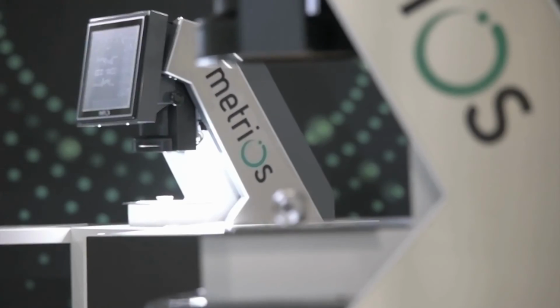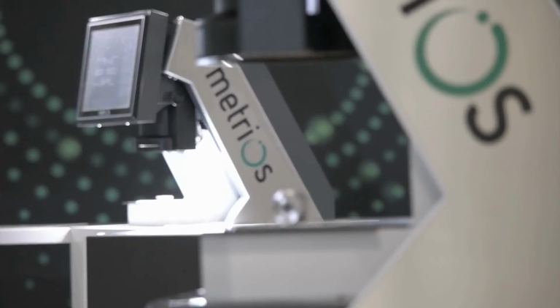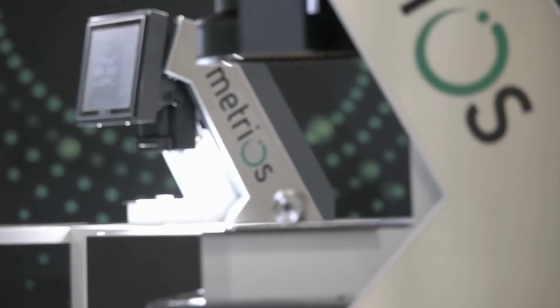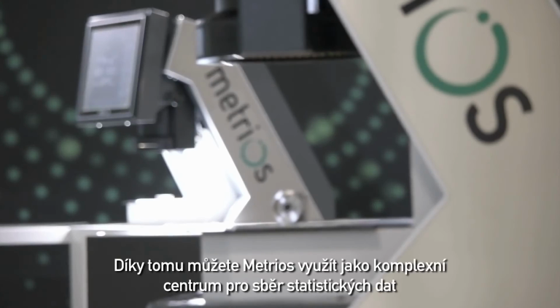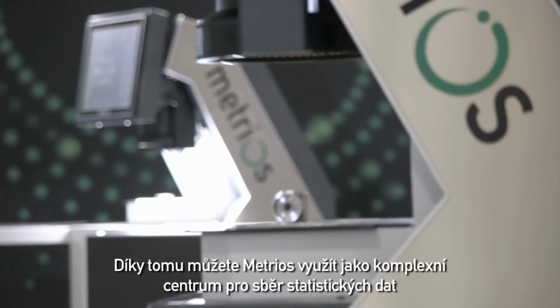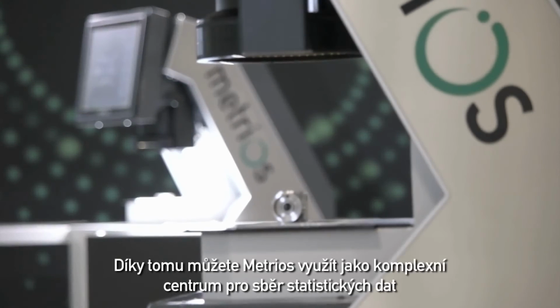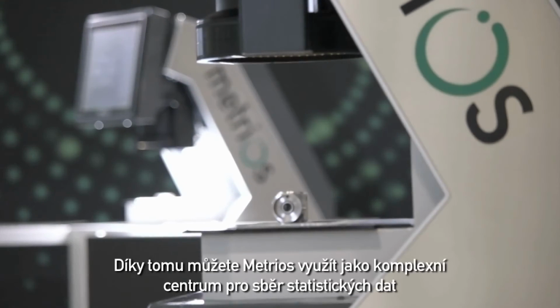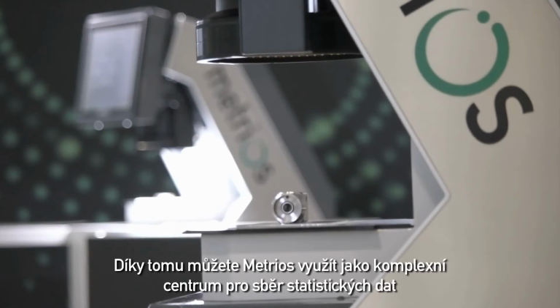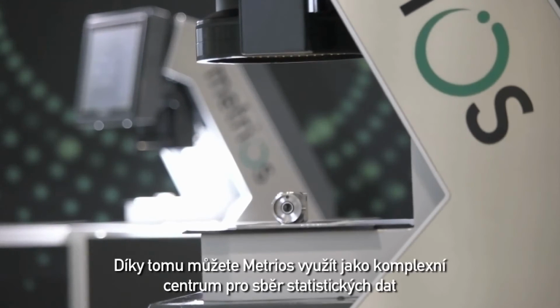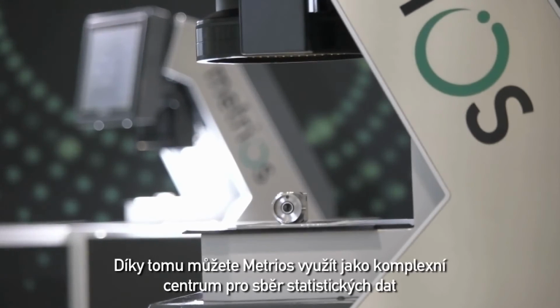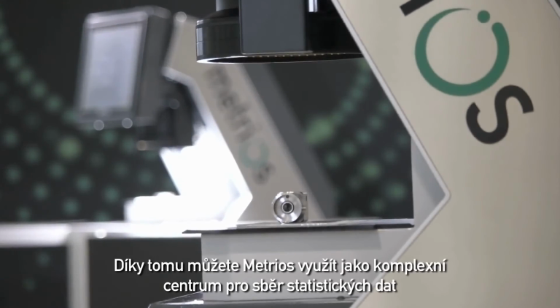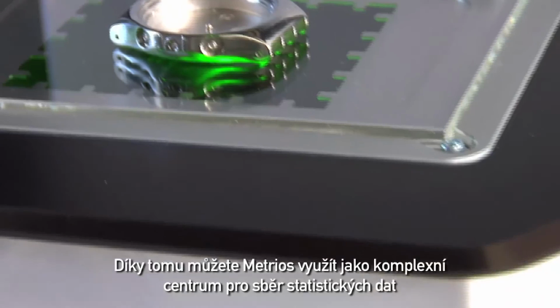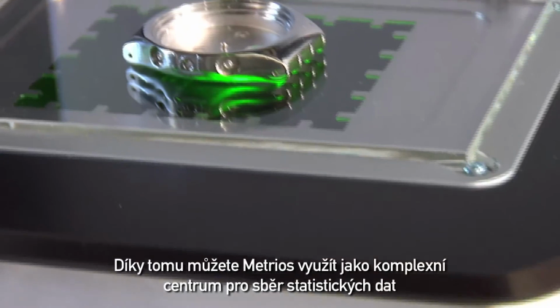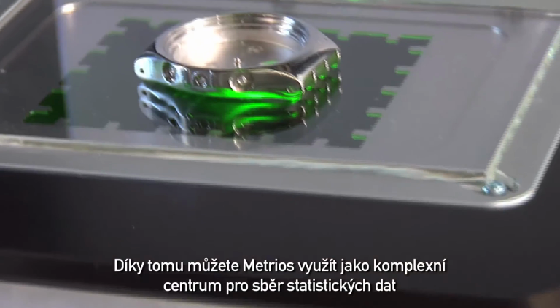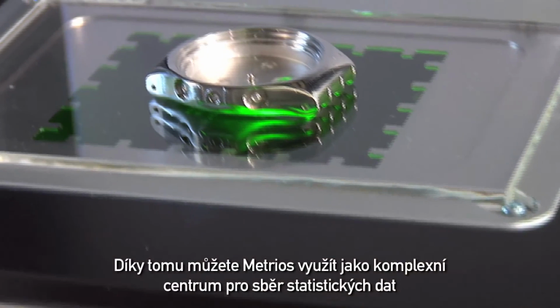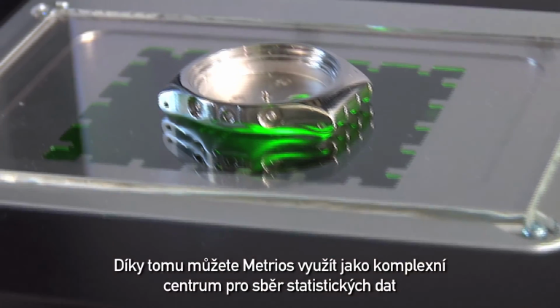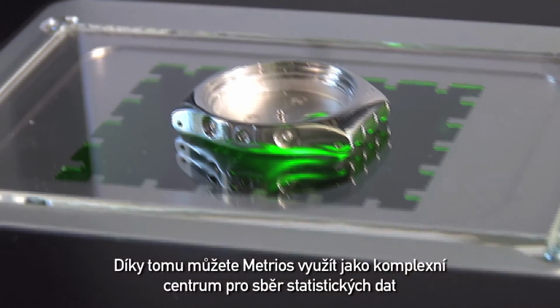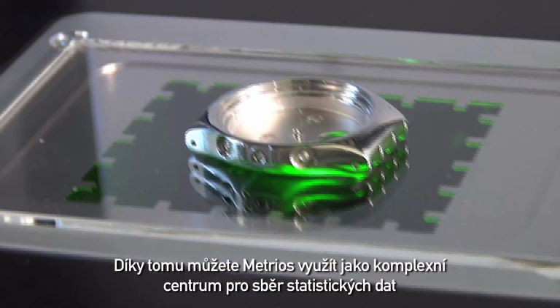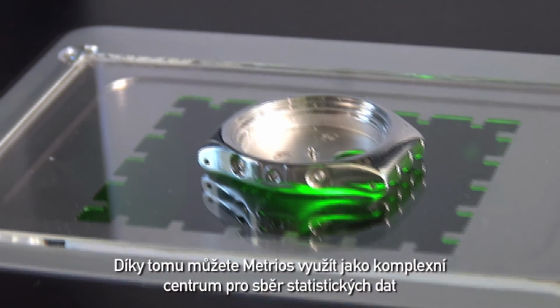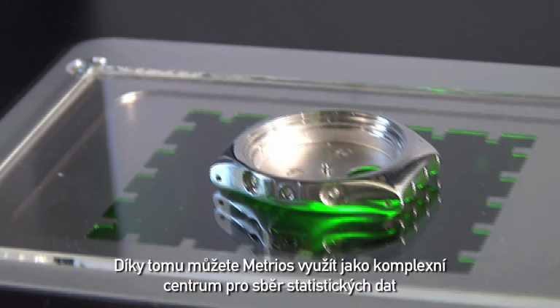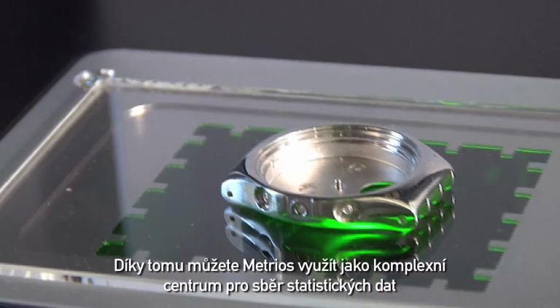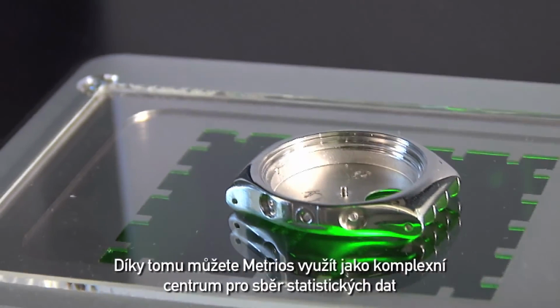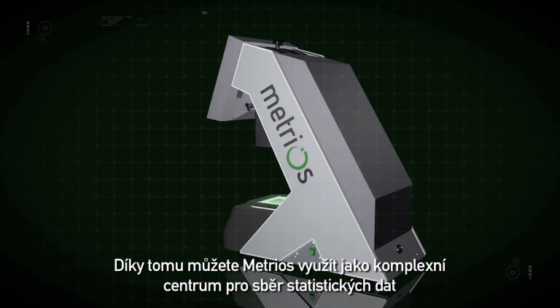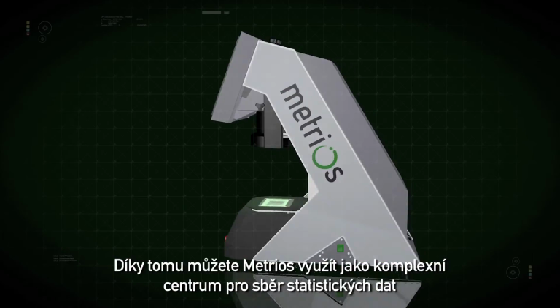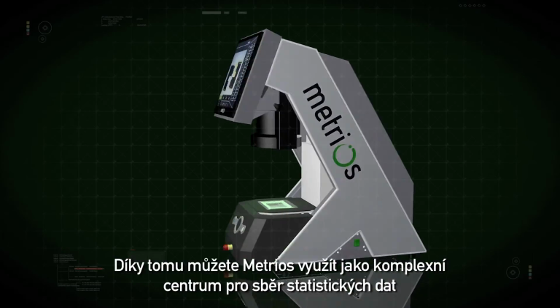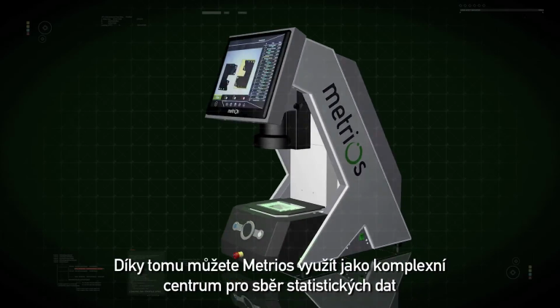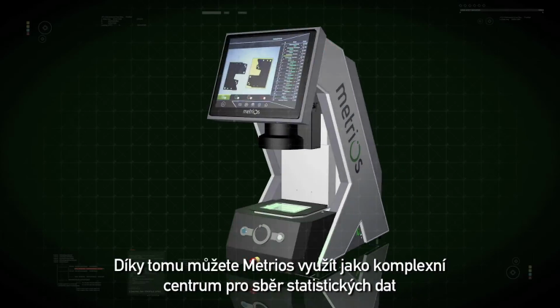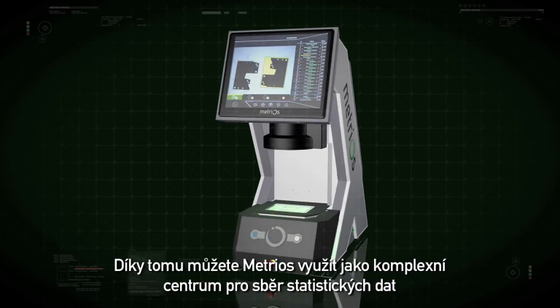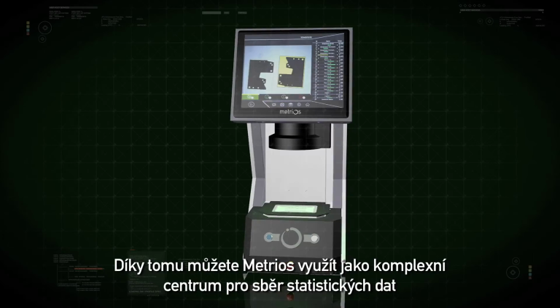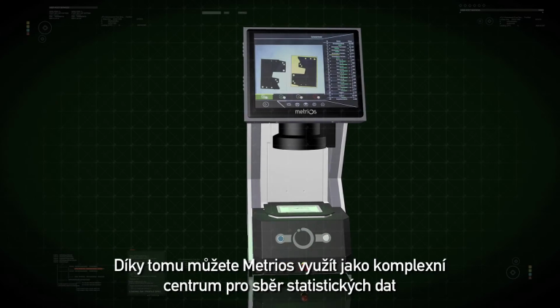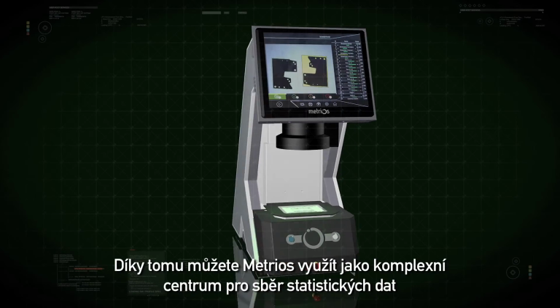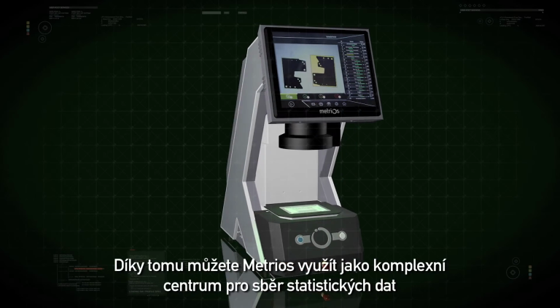This transforms Metrios into an authentic data collection centre for statistical purposes.